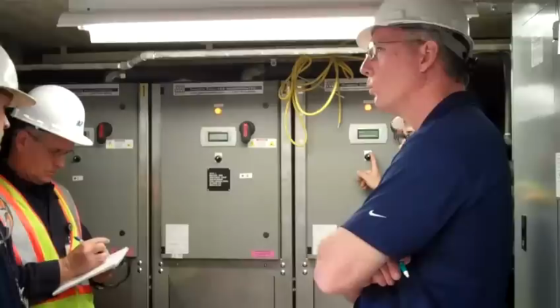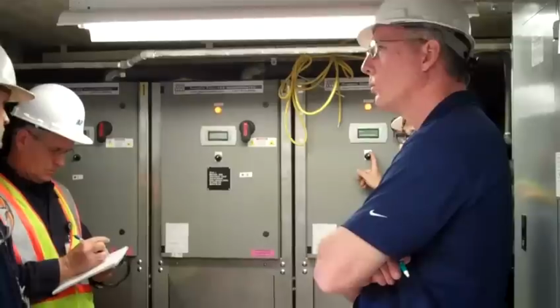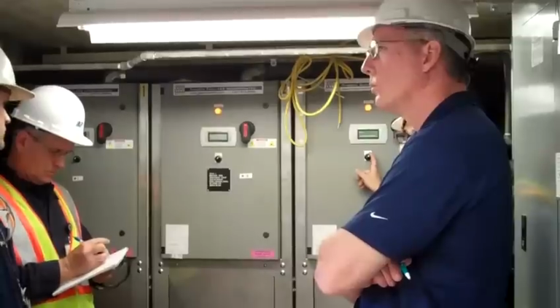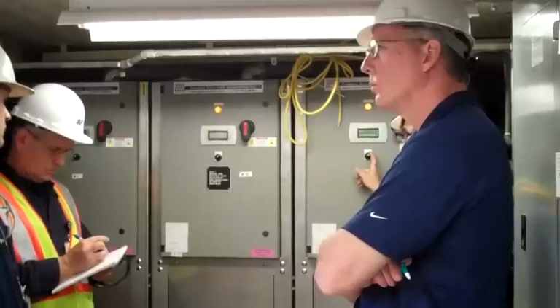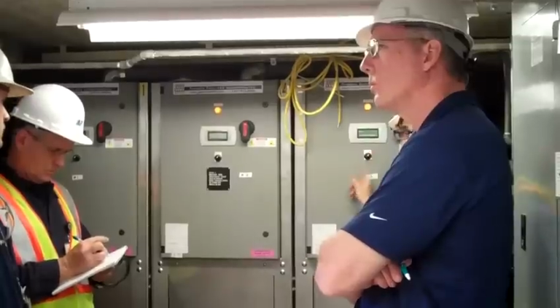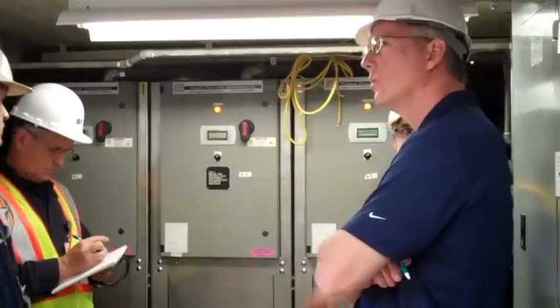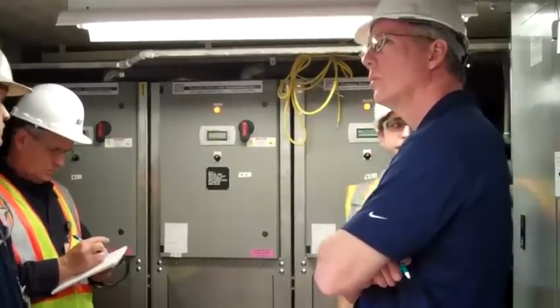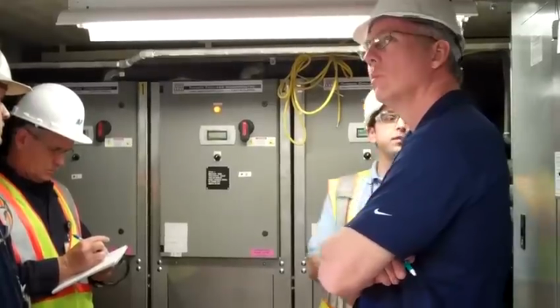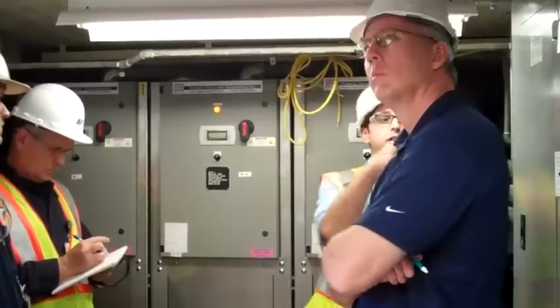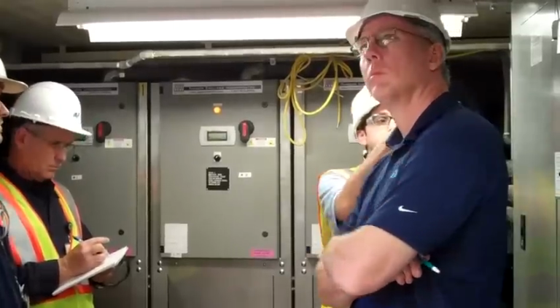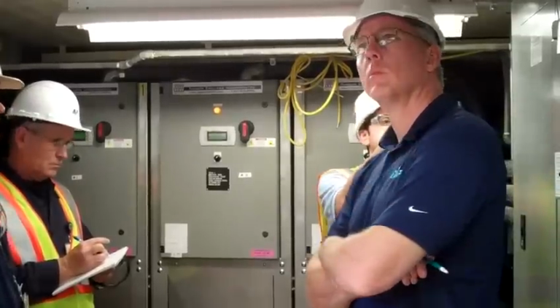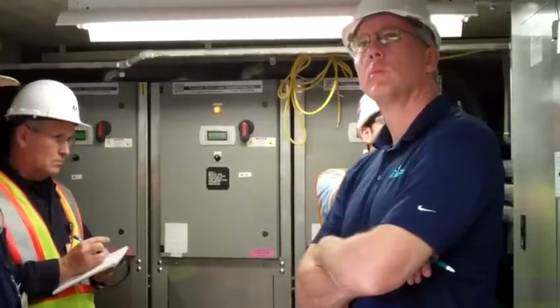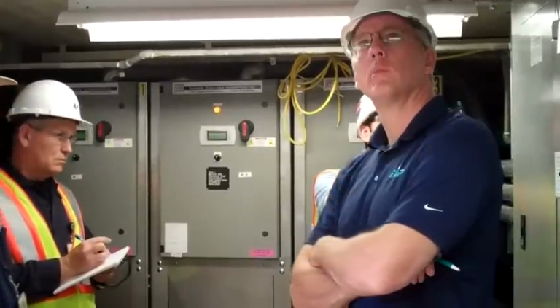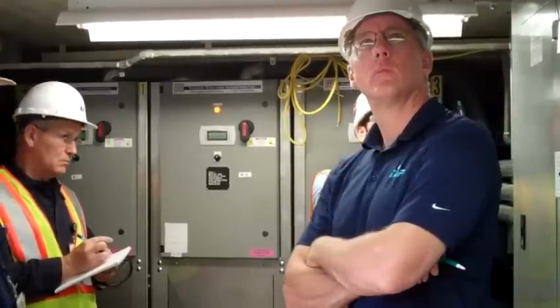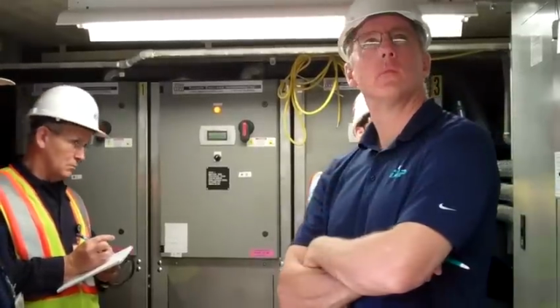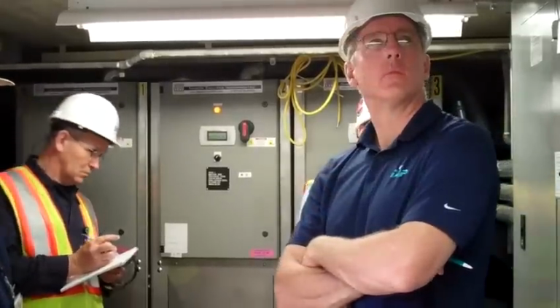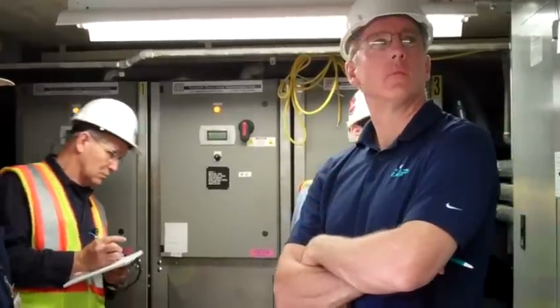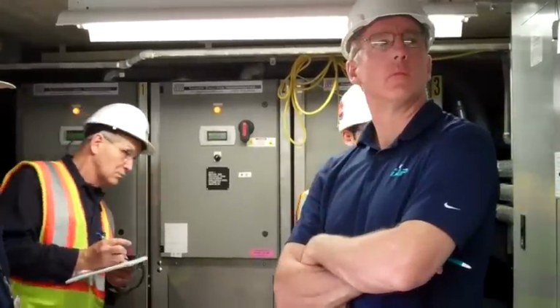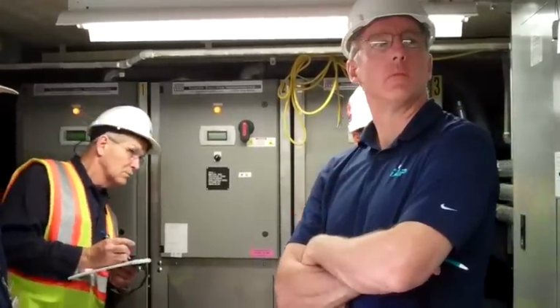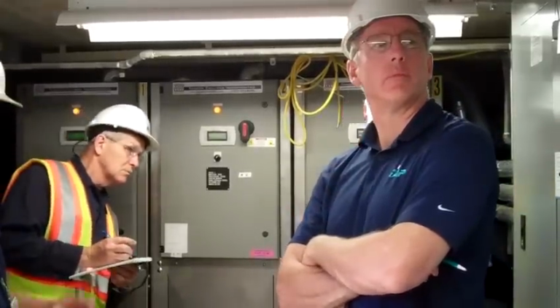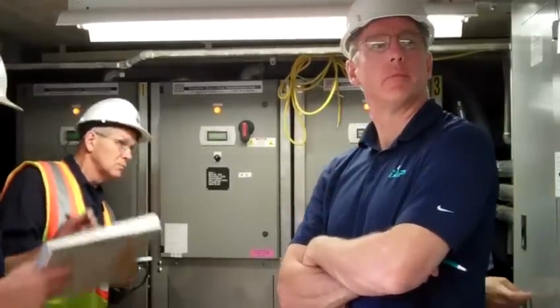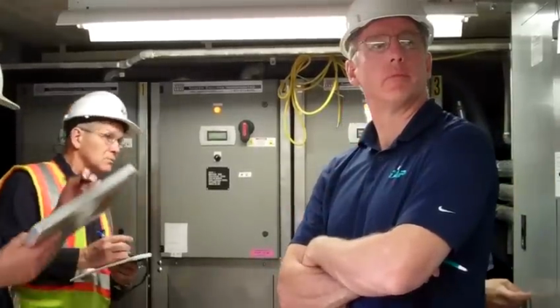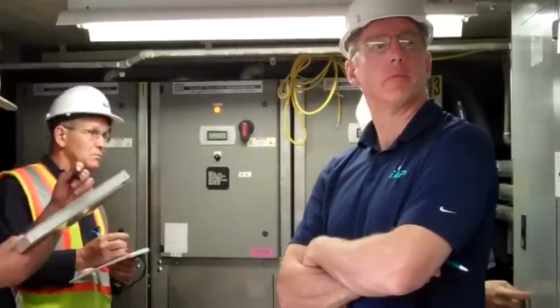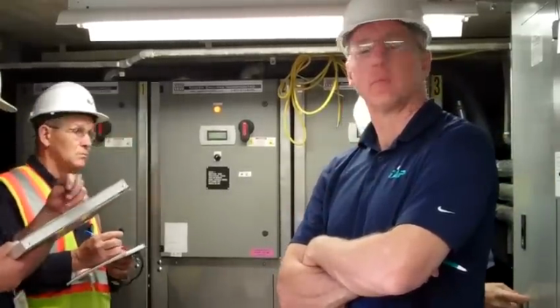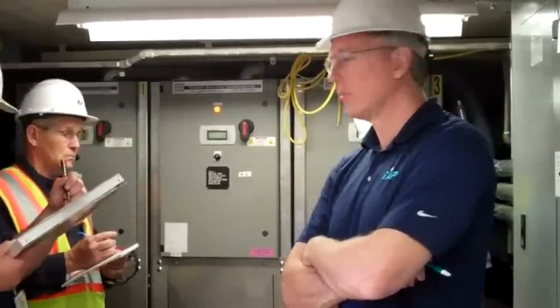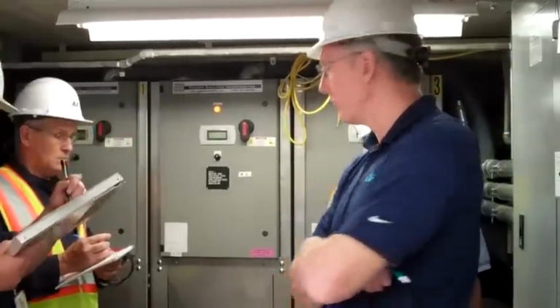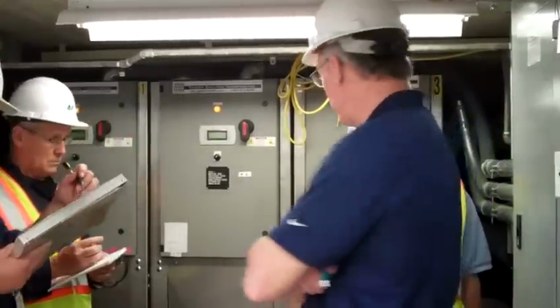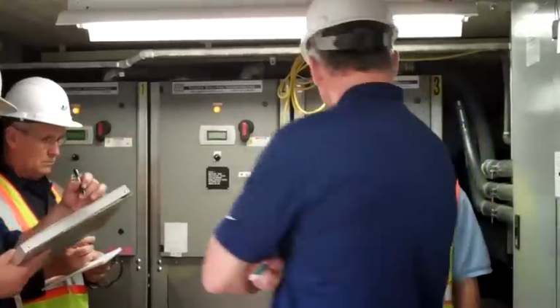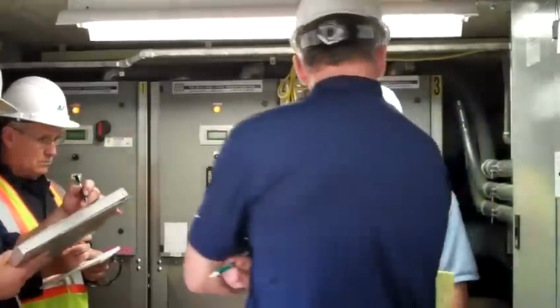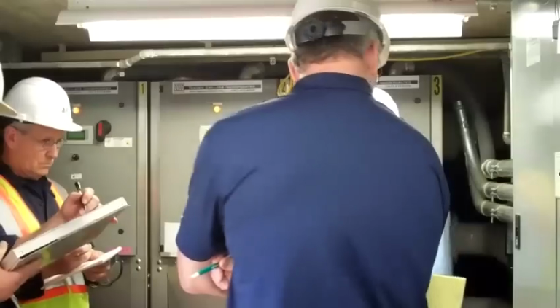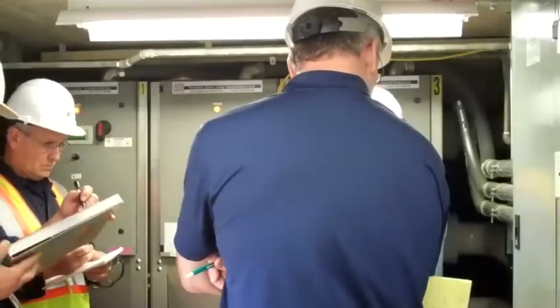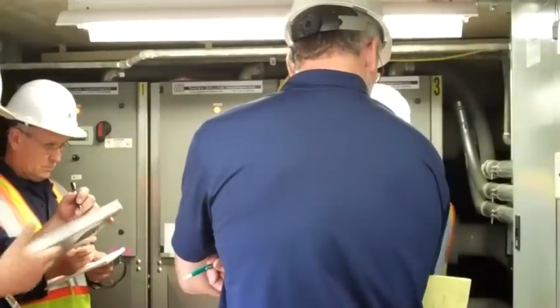There's an on/off switch for each unit and an on/off switch for the remote master.